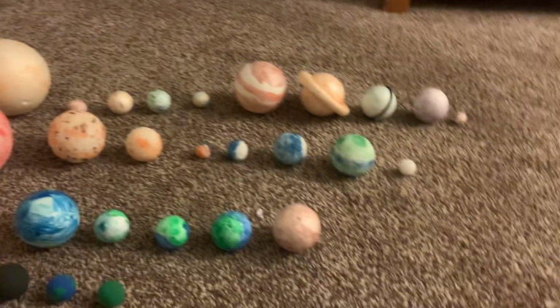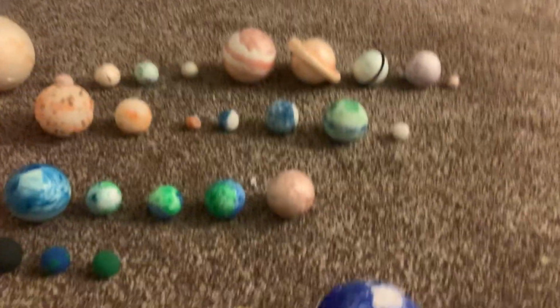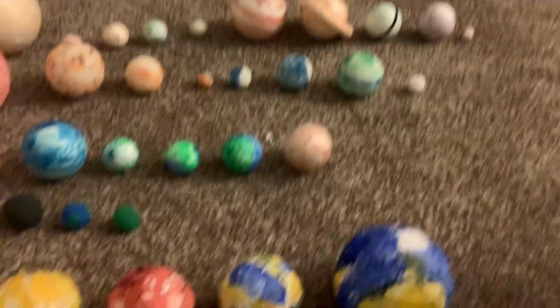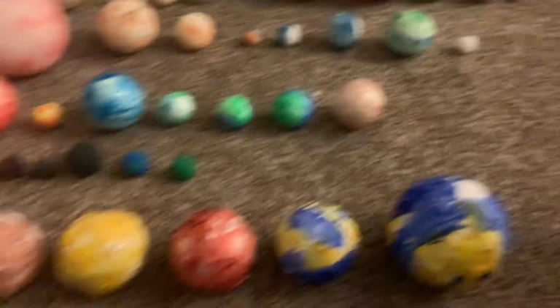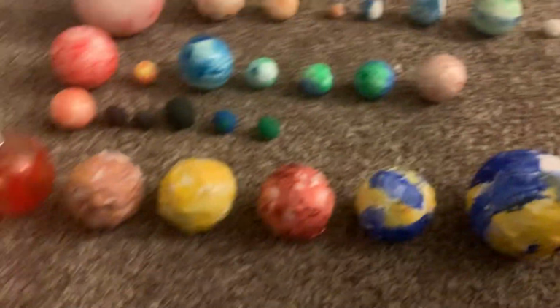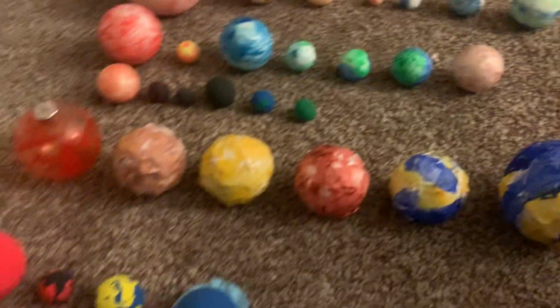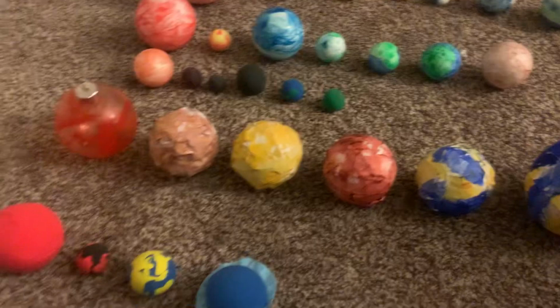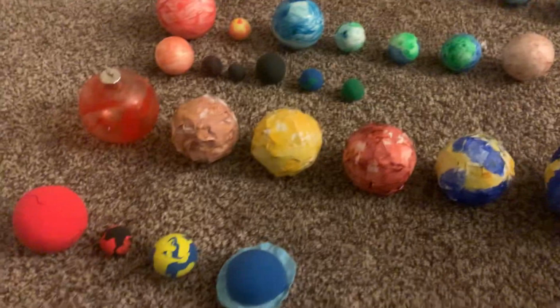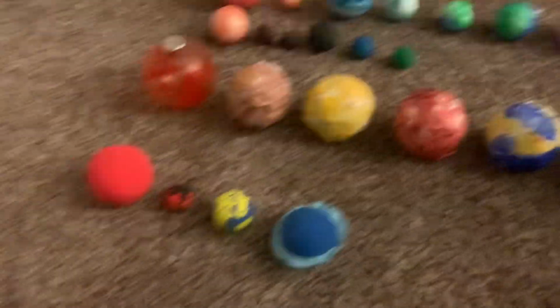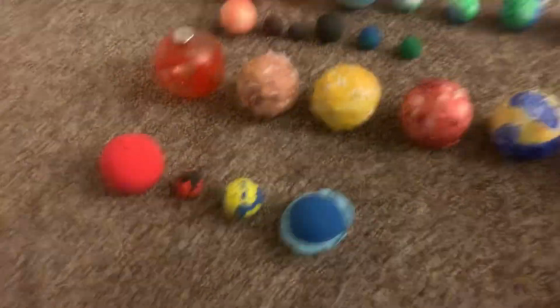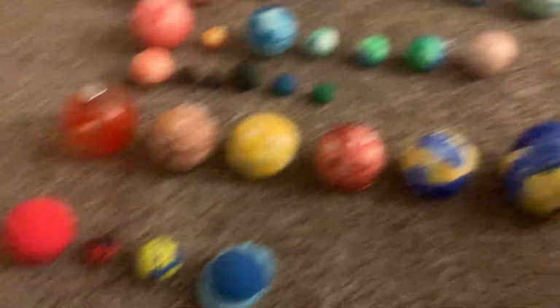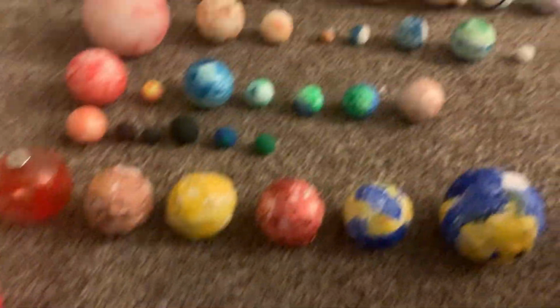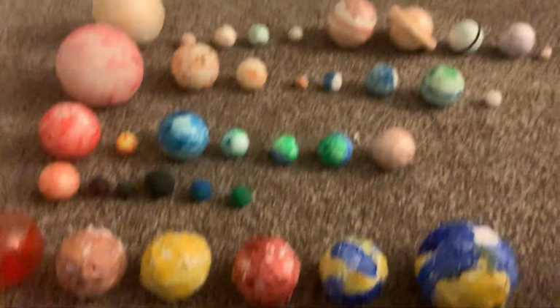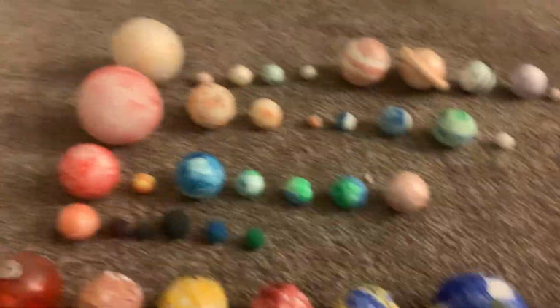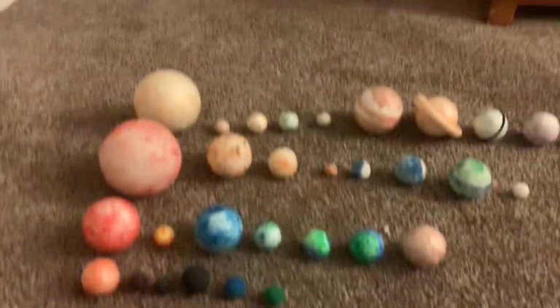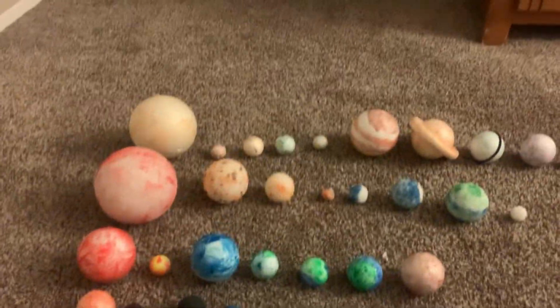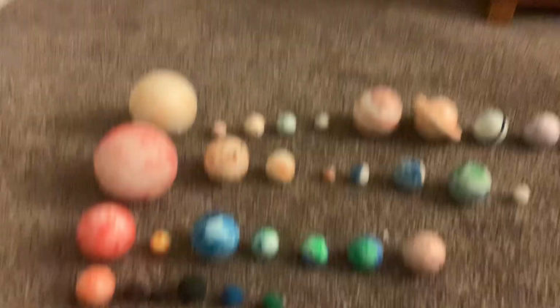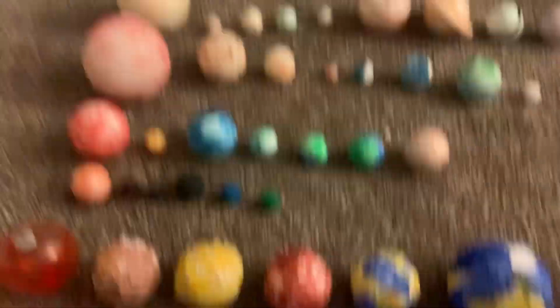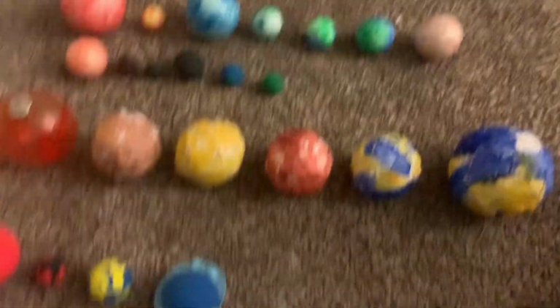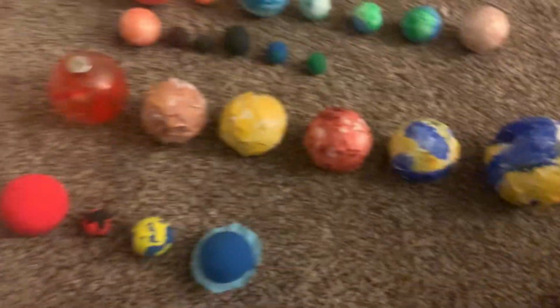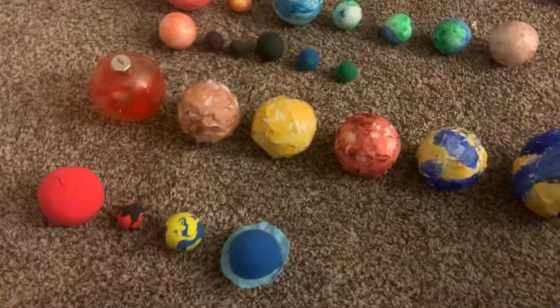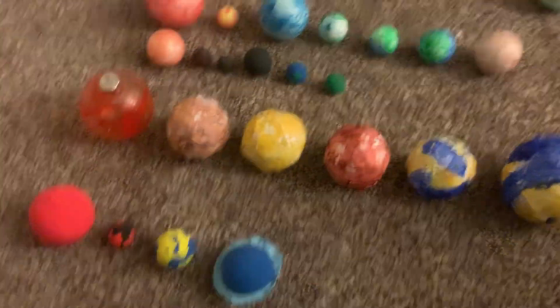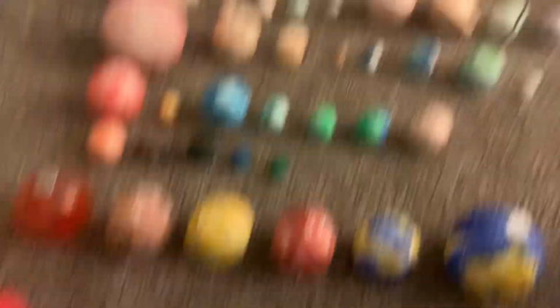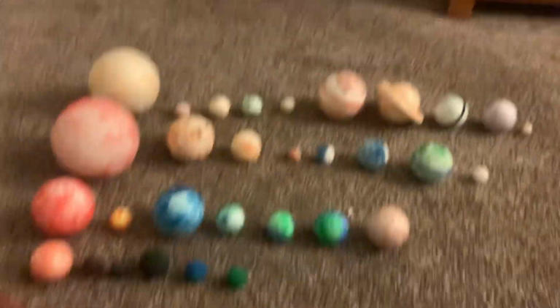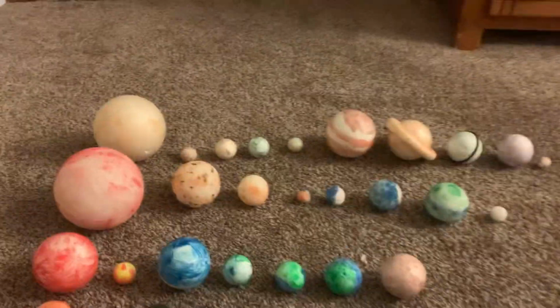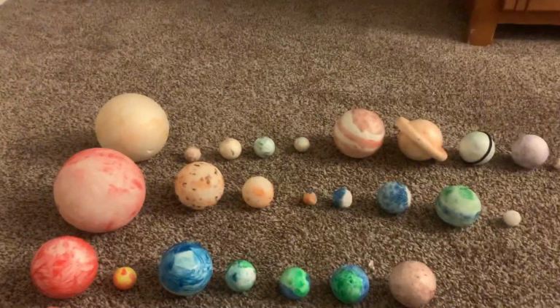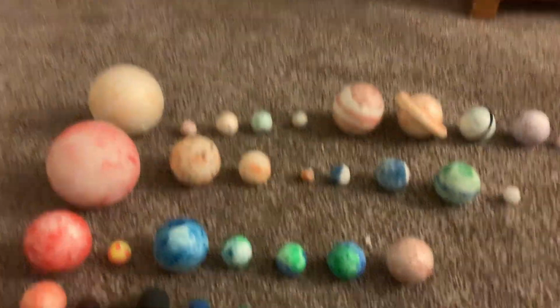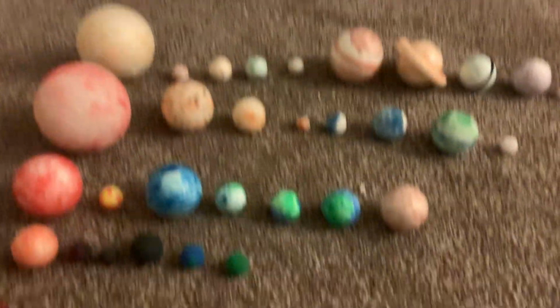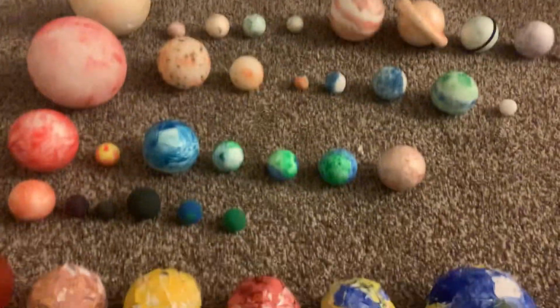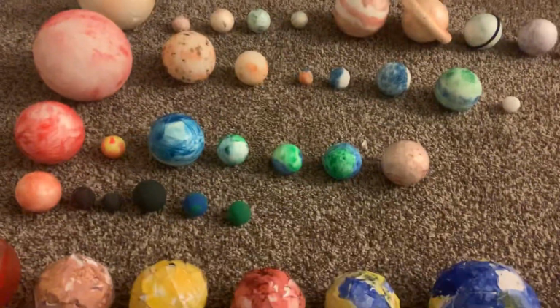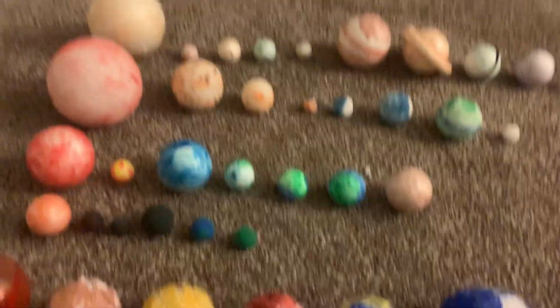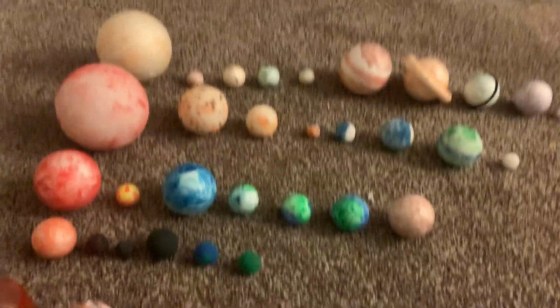Hope you guys enjoyed! Thank you all for watching and viewing all my six solar systems that I showed you. Enjoy!